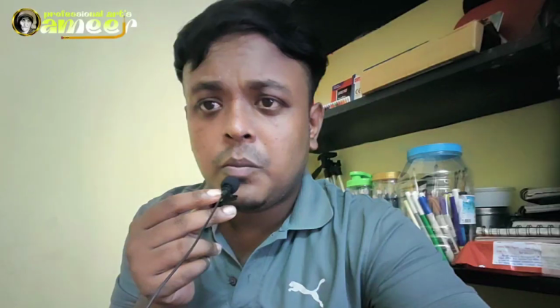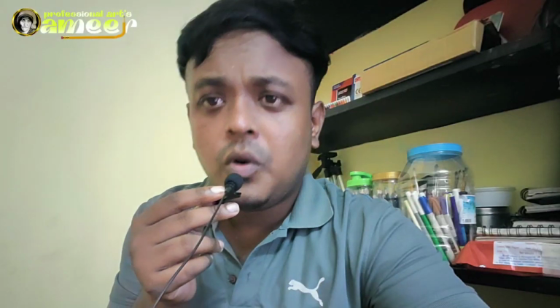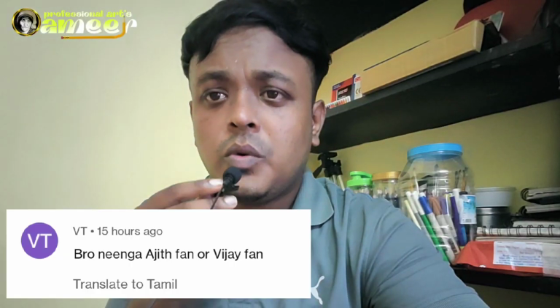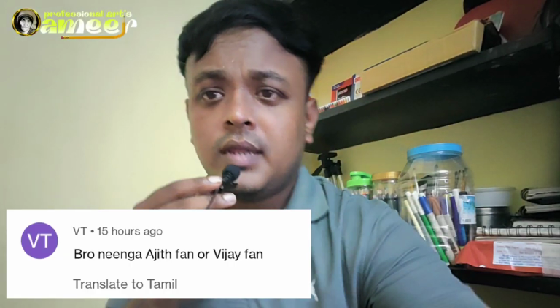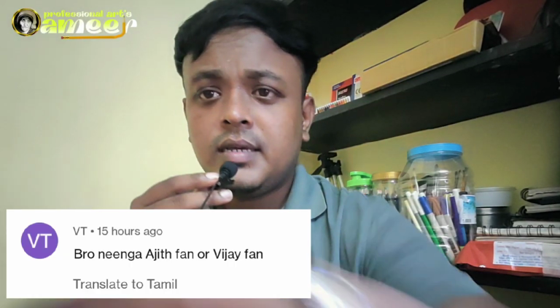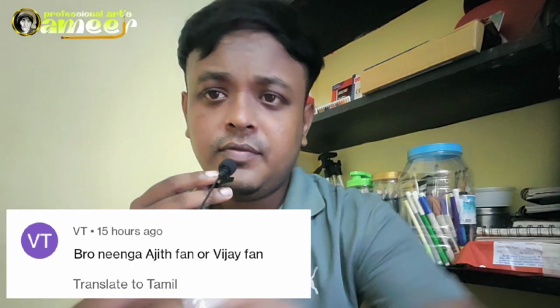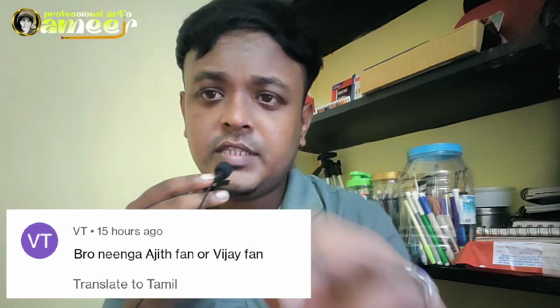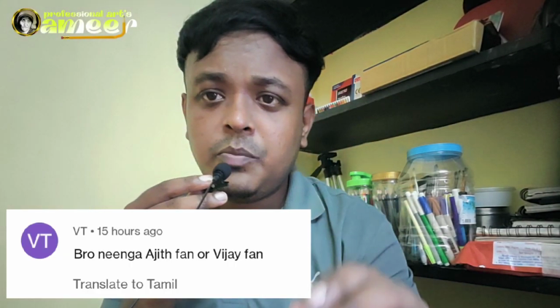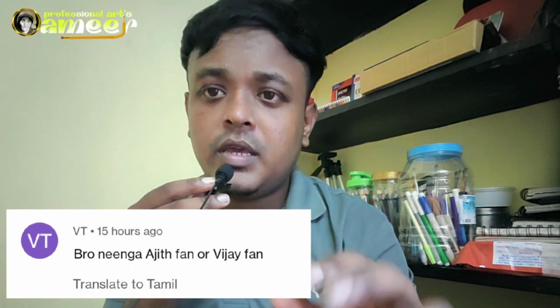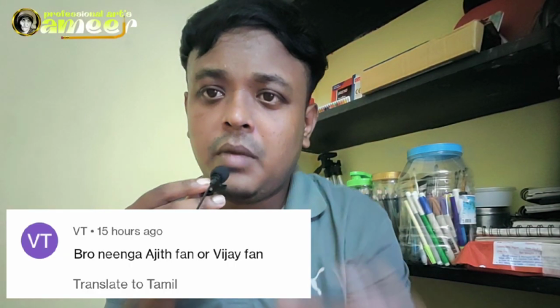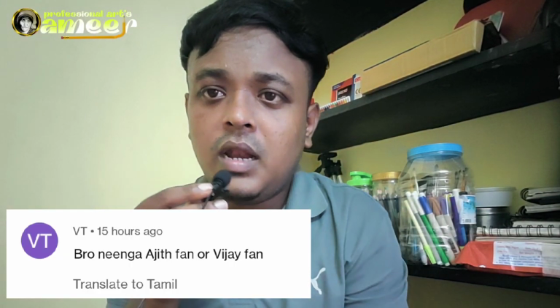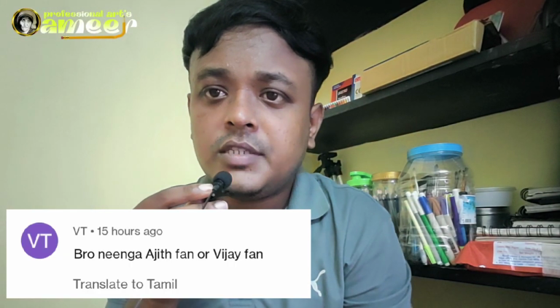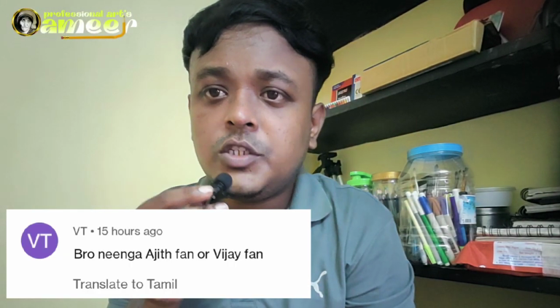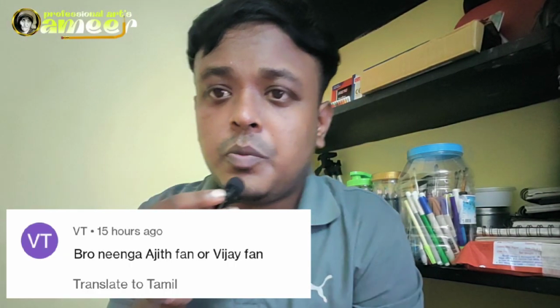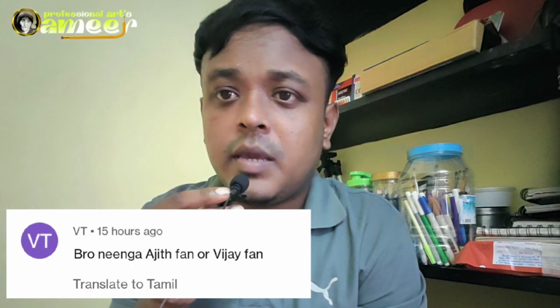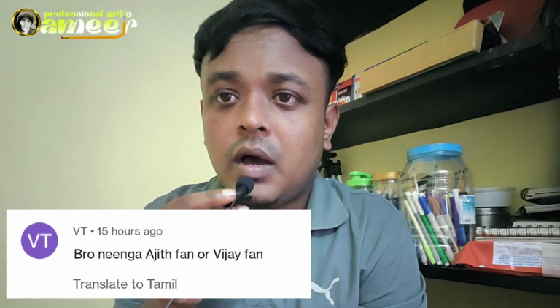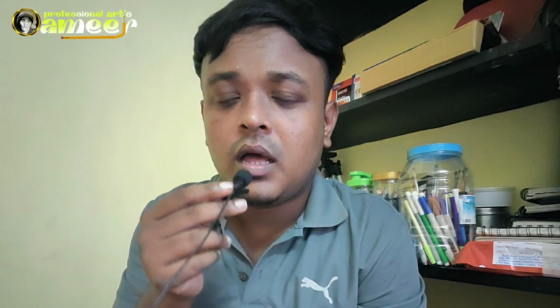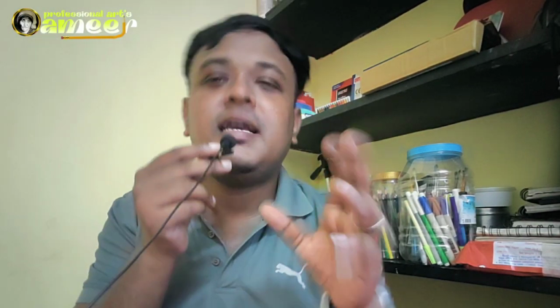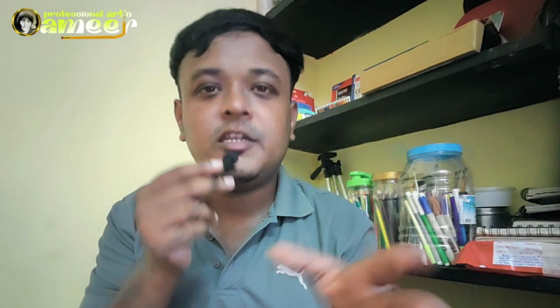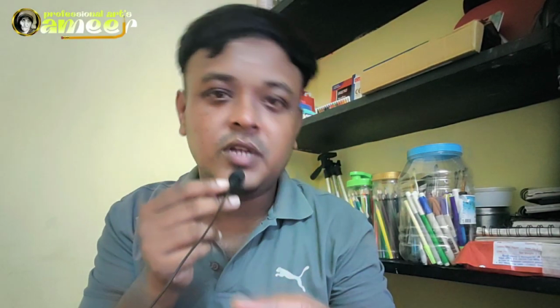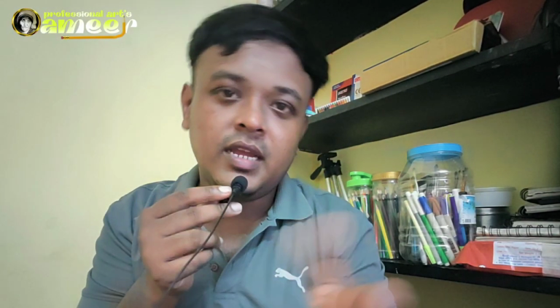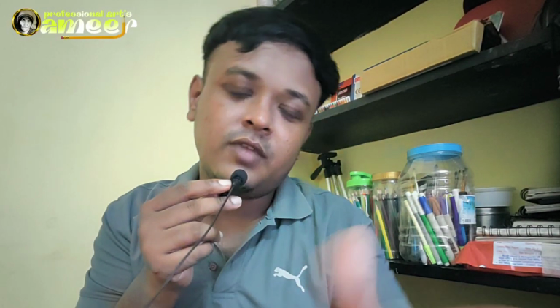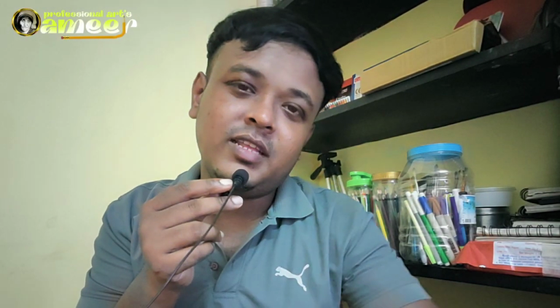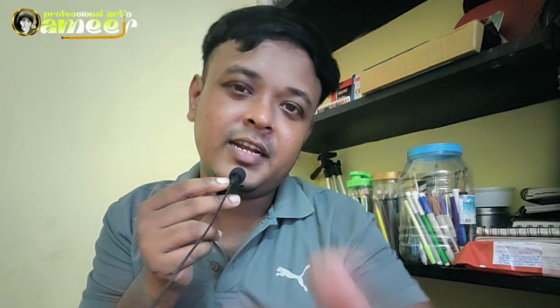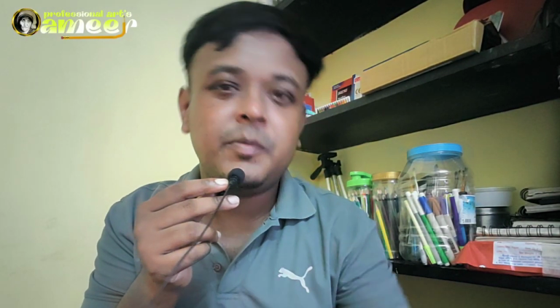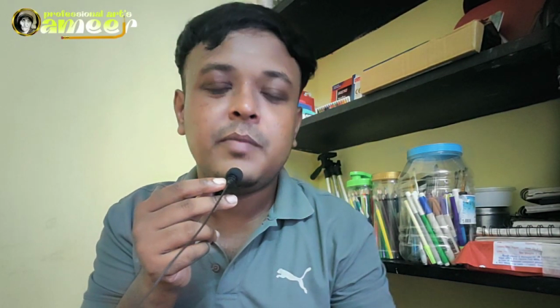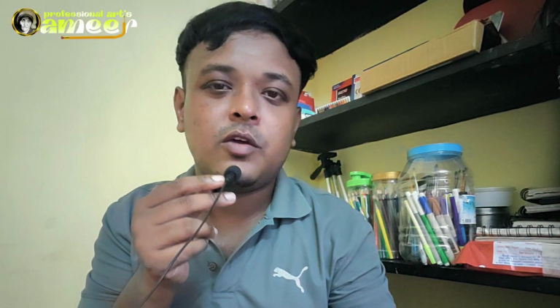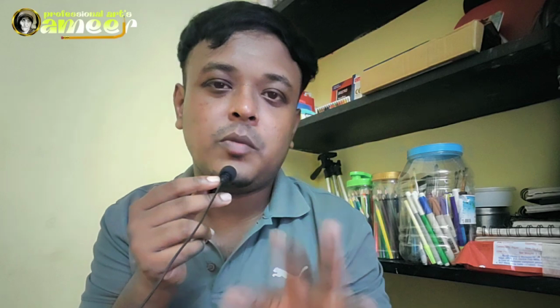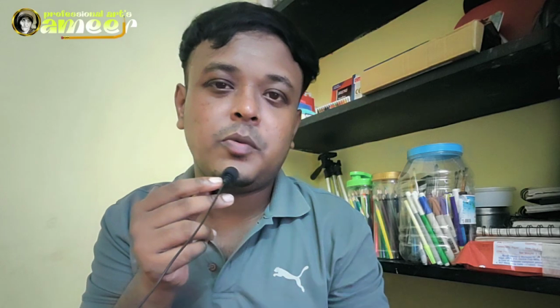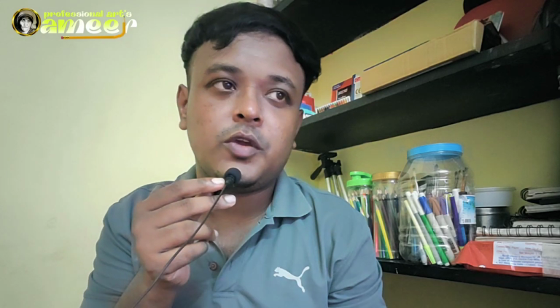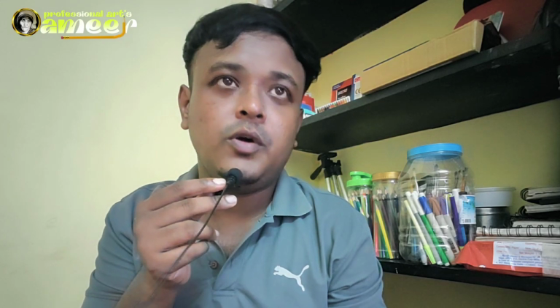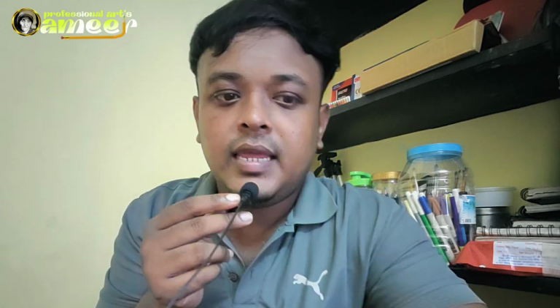Bro, do you want to be a Vijay or Ajith? Guys, actually, I want to talk a little bit about this.